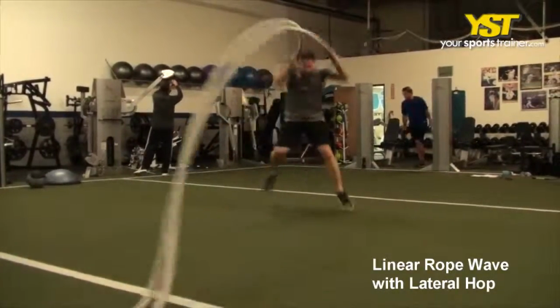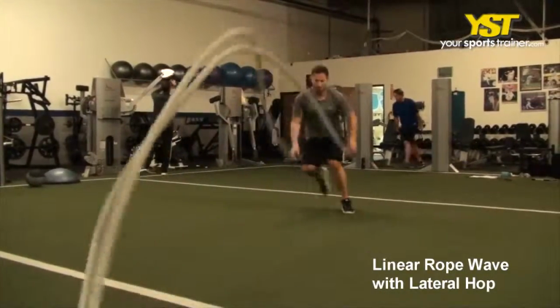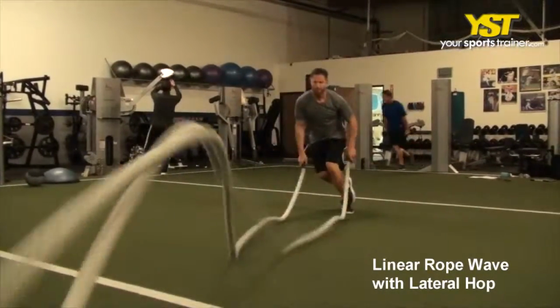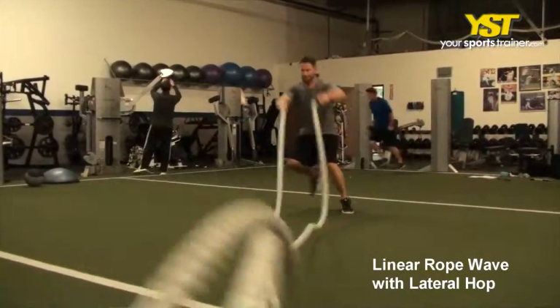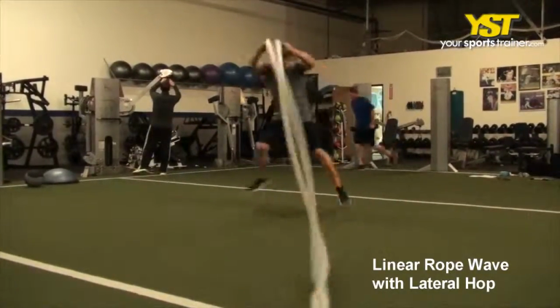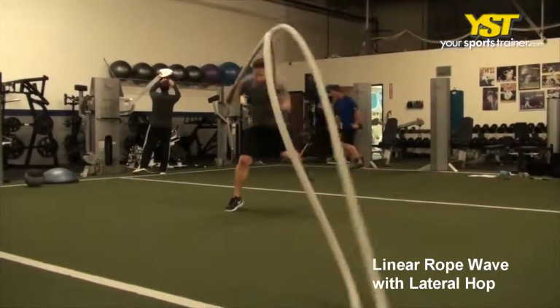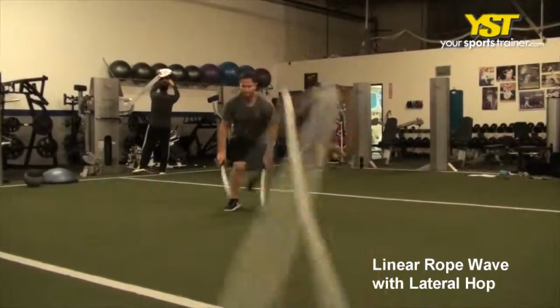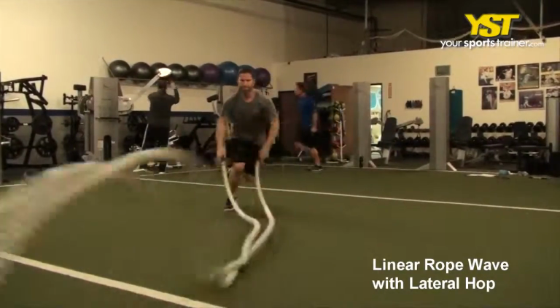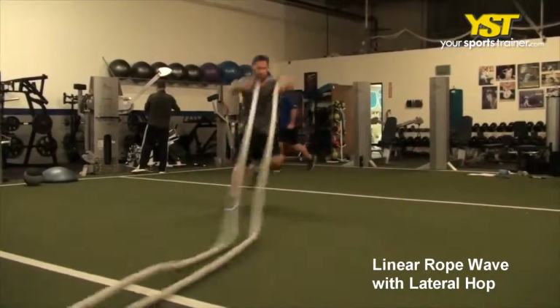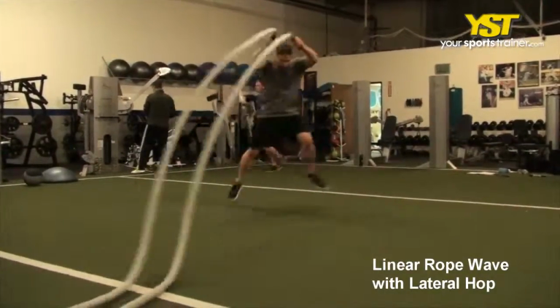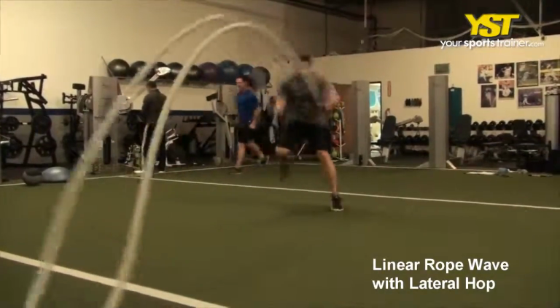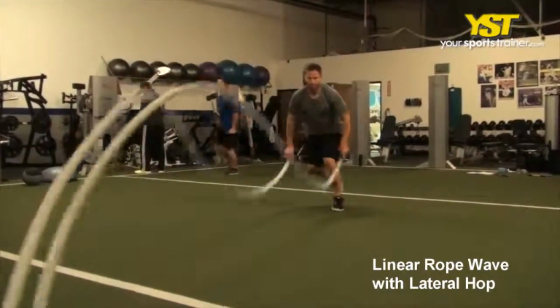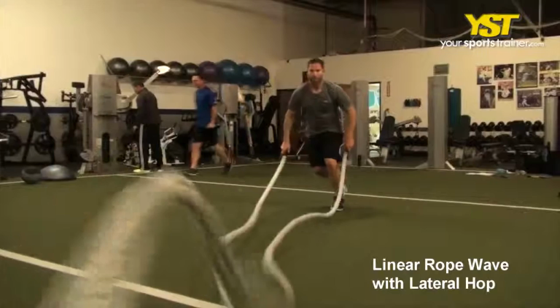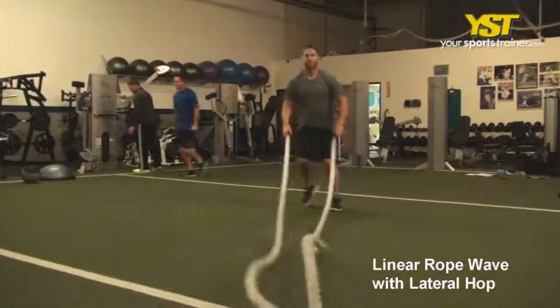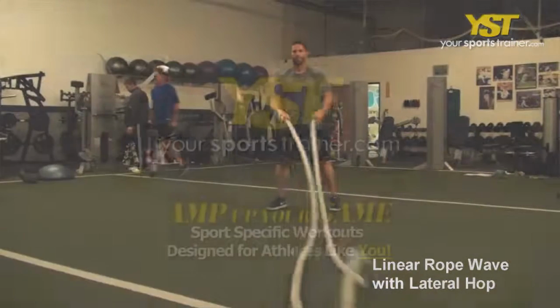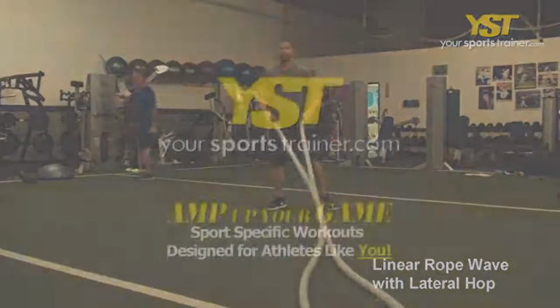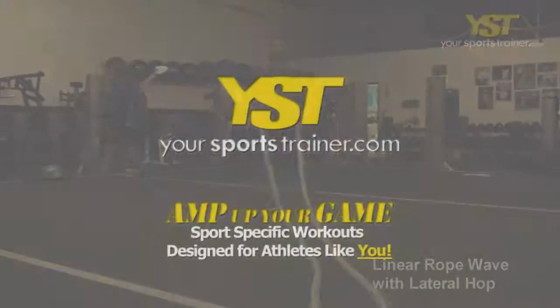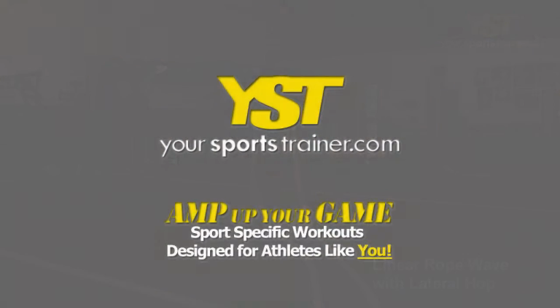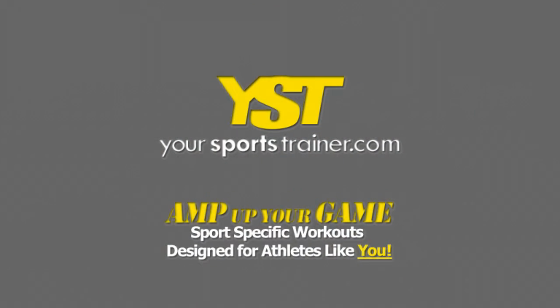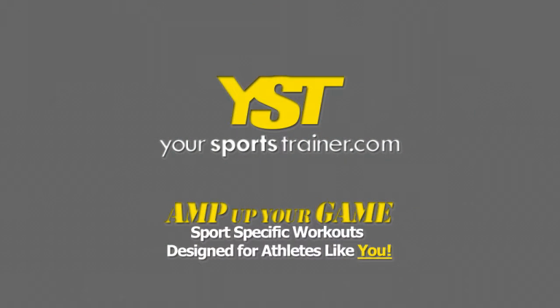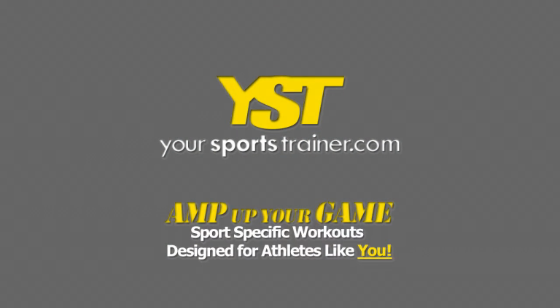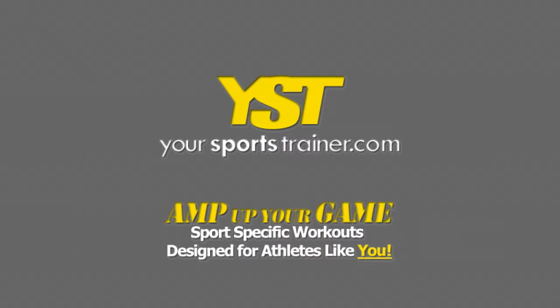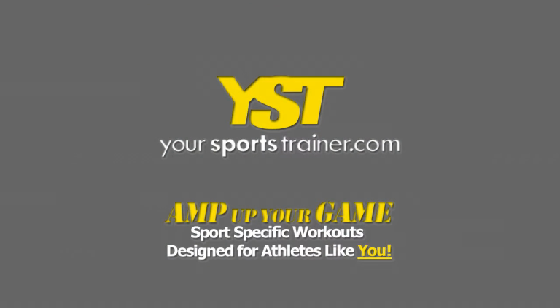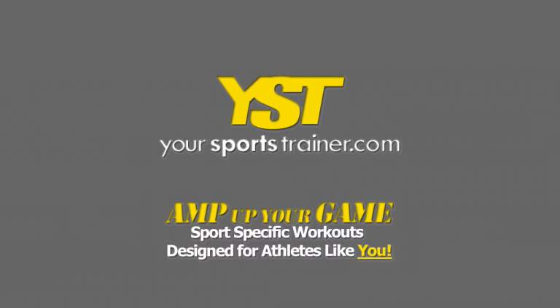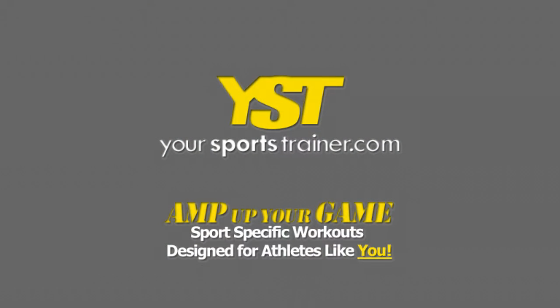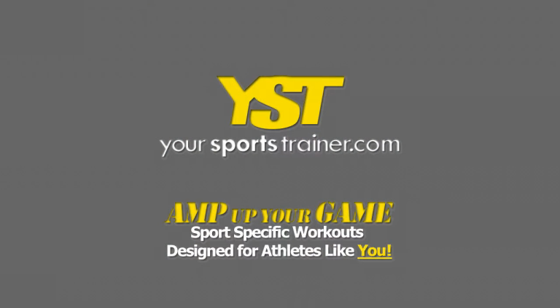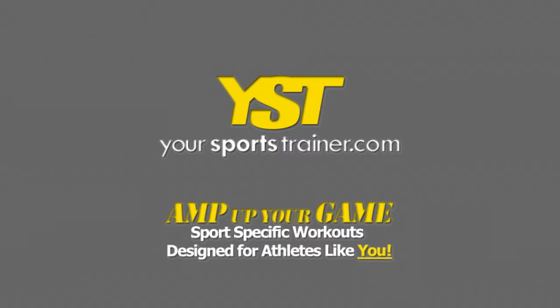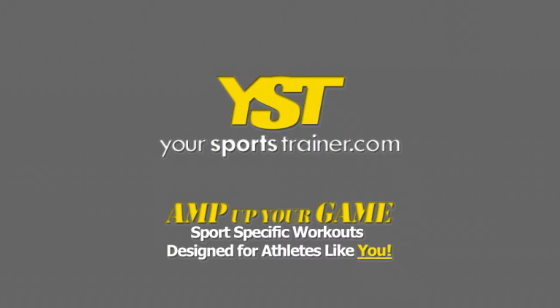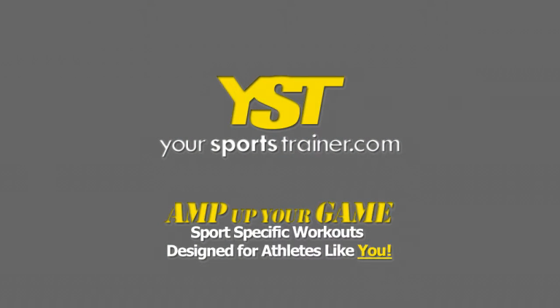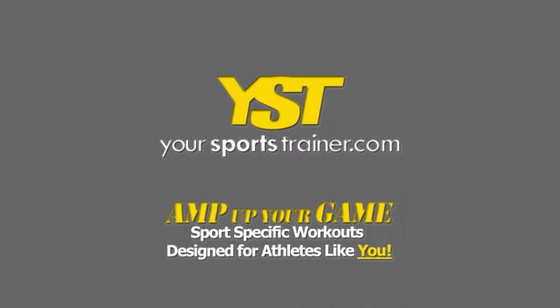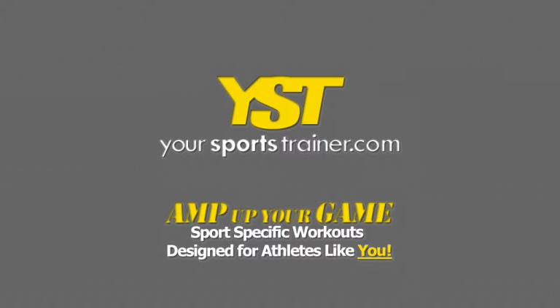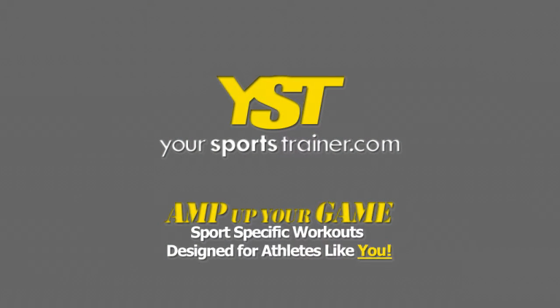Continue the drill hopping side to side with each slam. This is a YourSportsTrainer.com production.